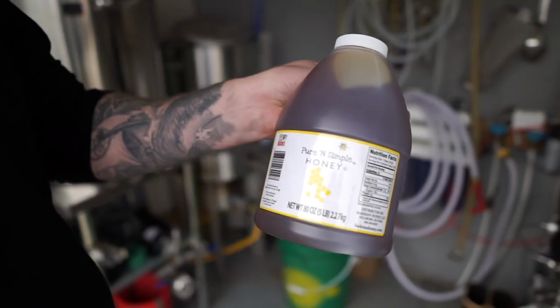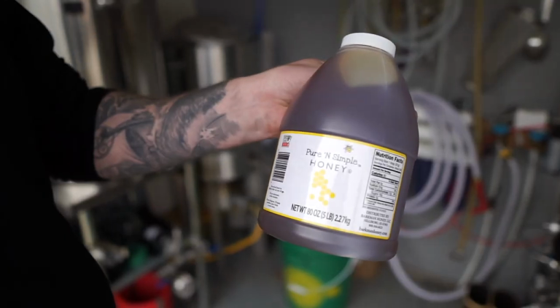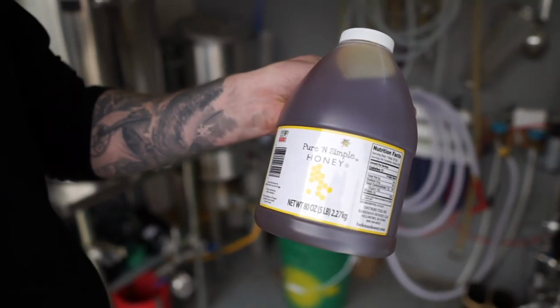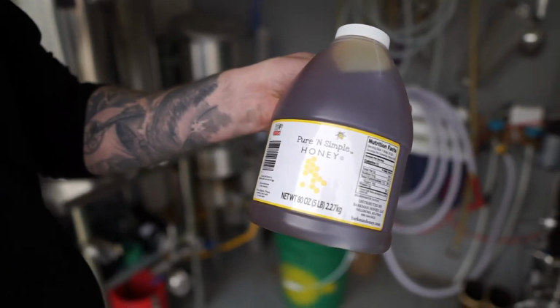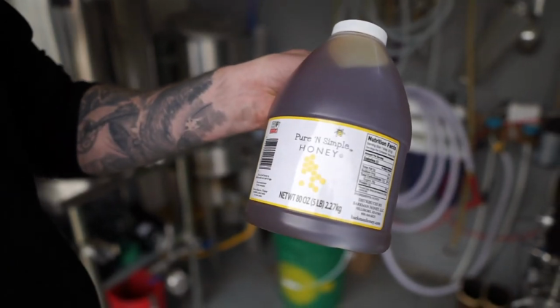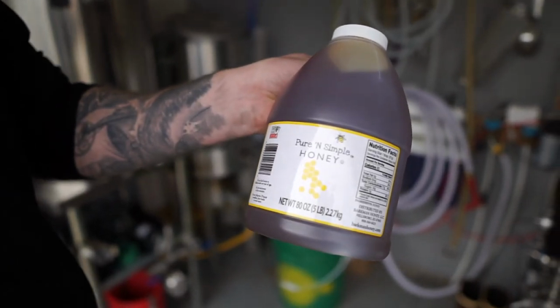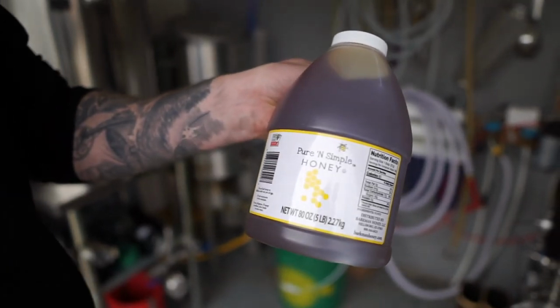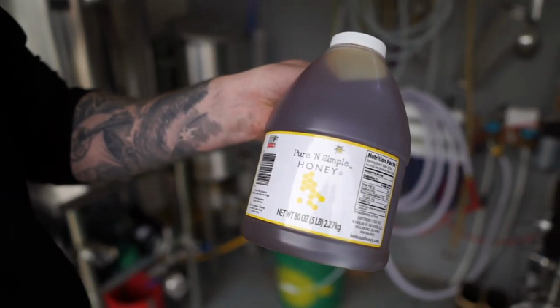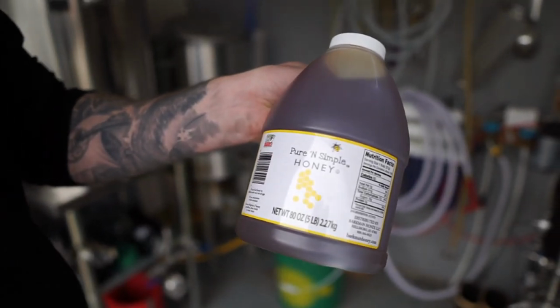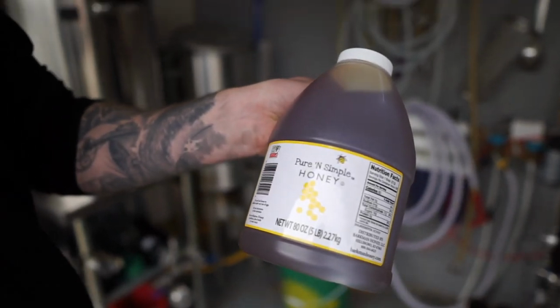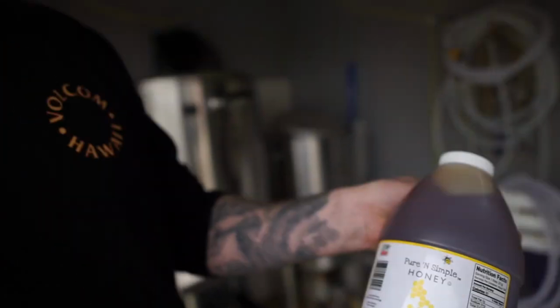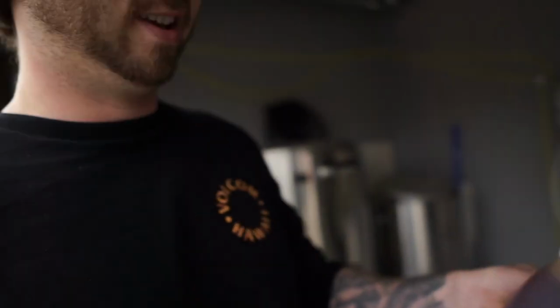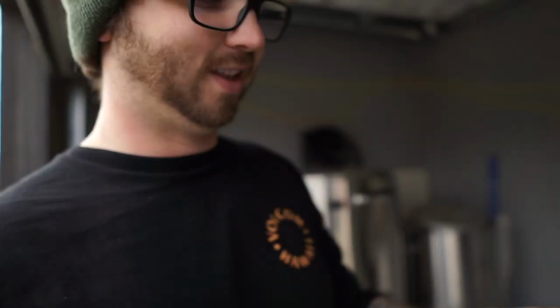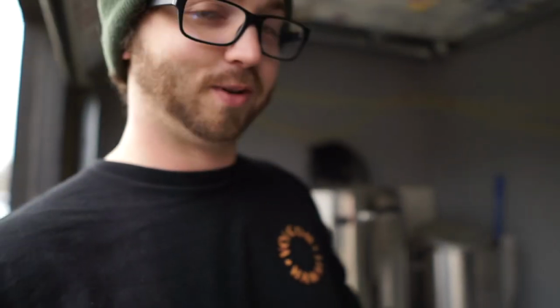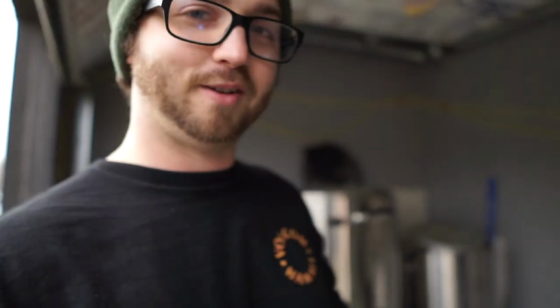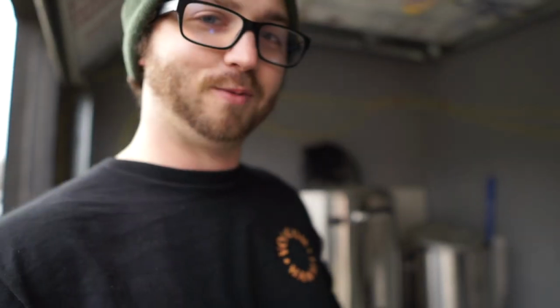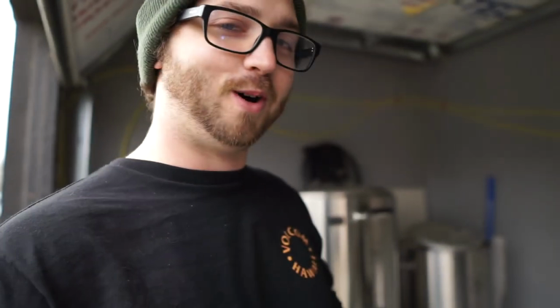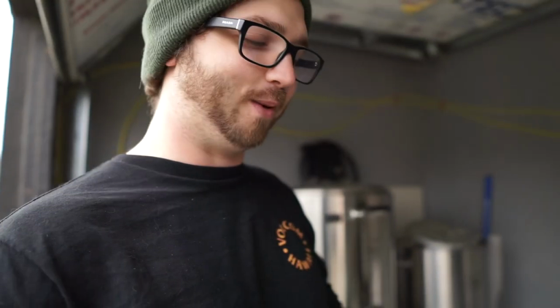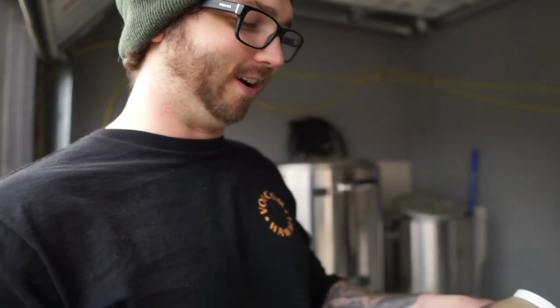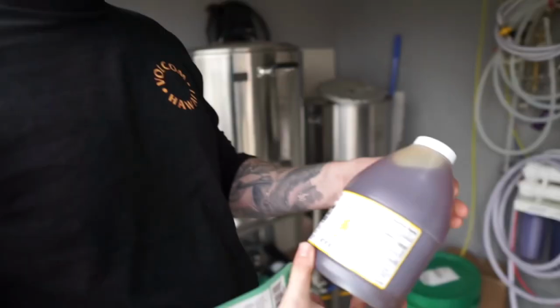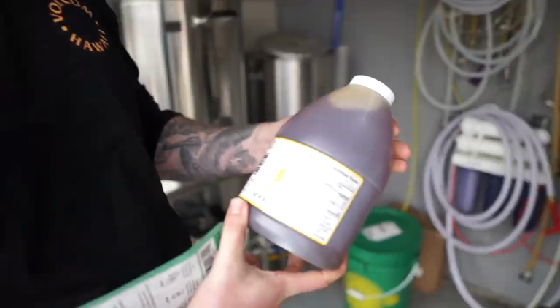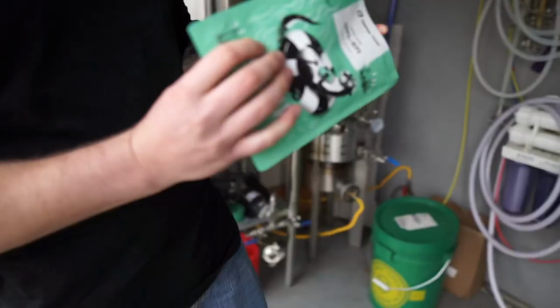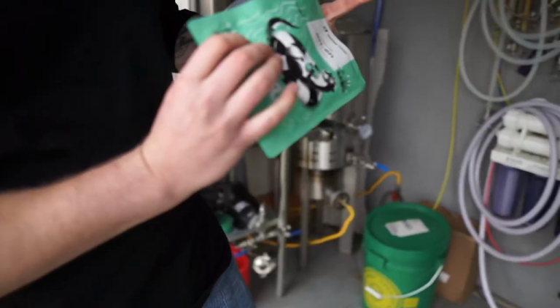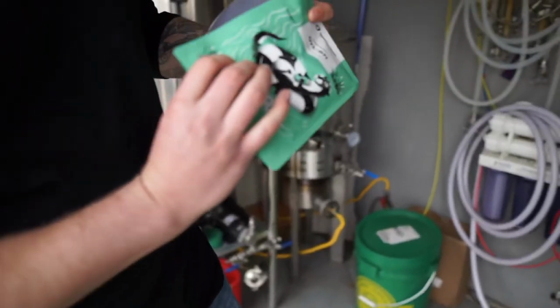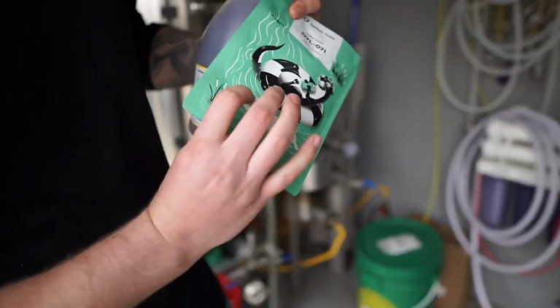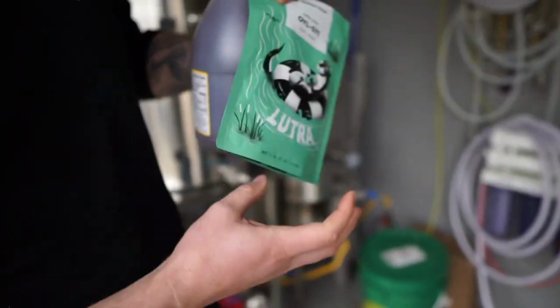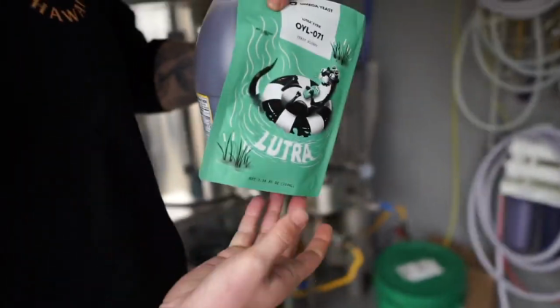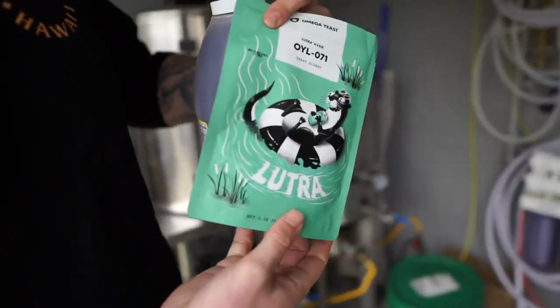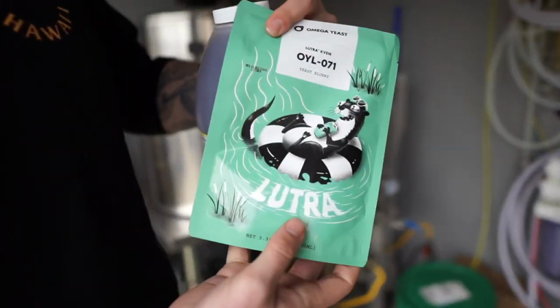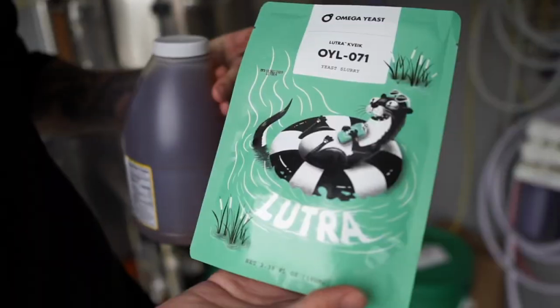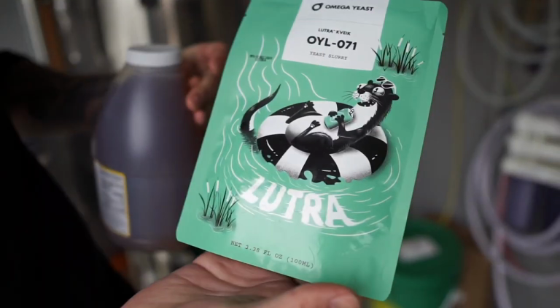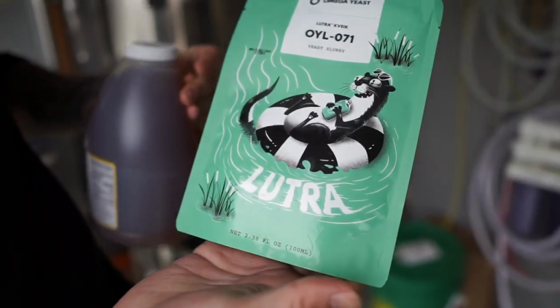Really high quality honey here that we got from Walmart. And then we're going to be using some Lutra.